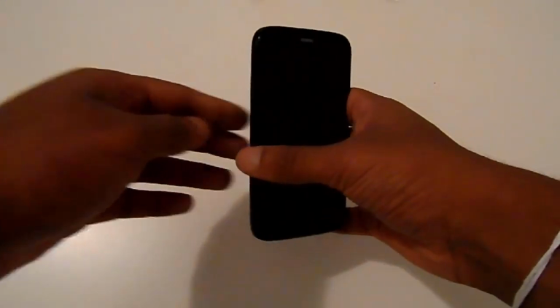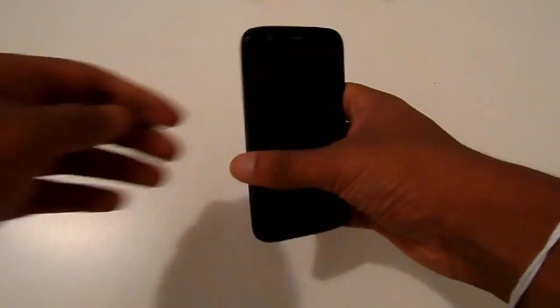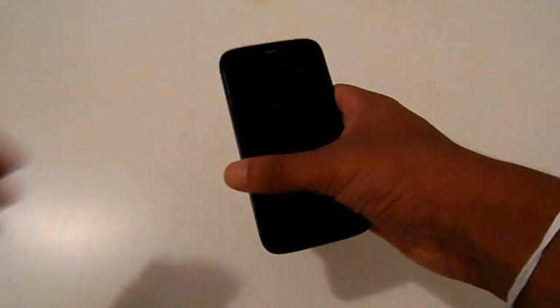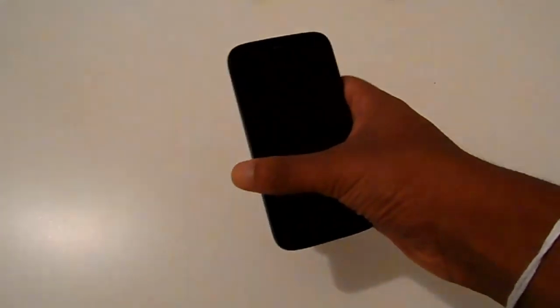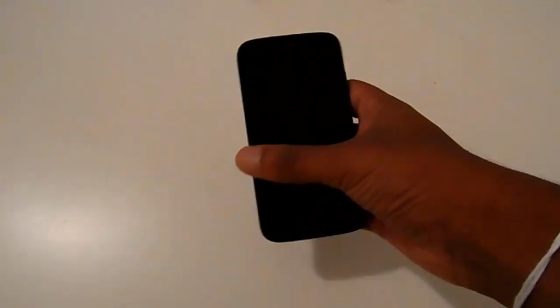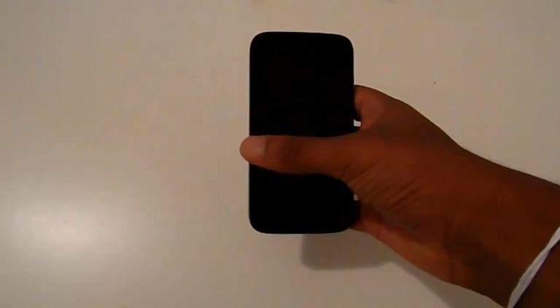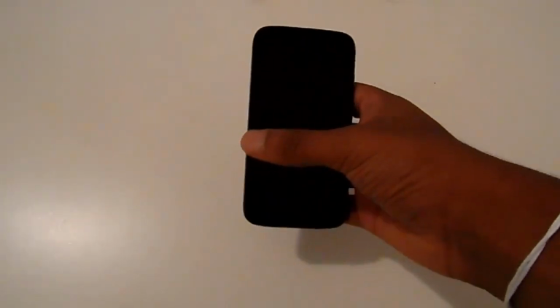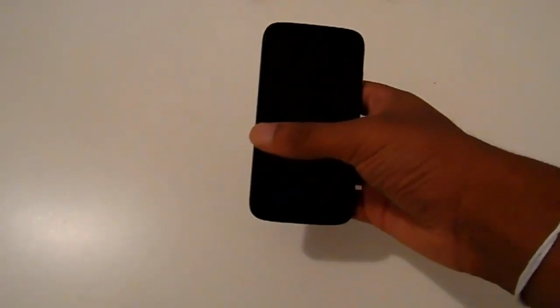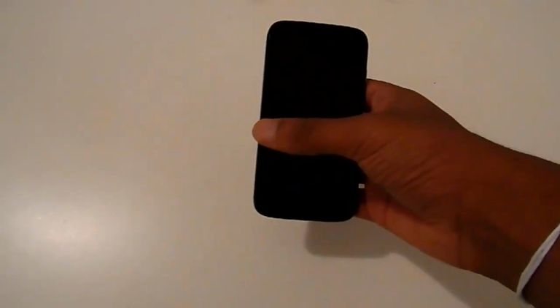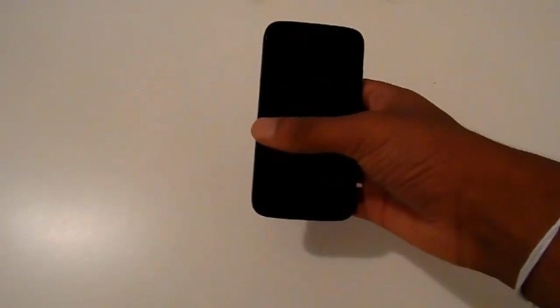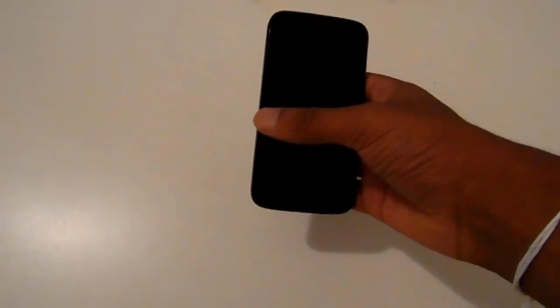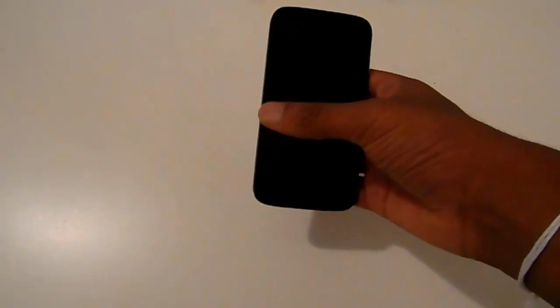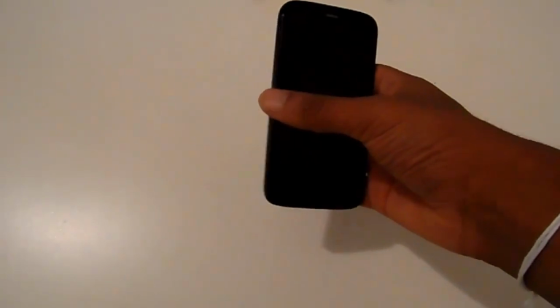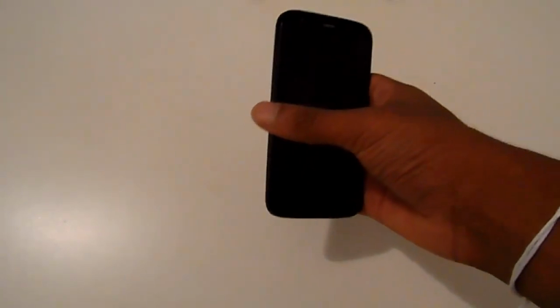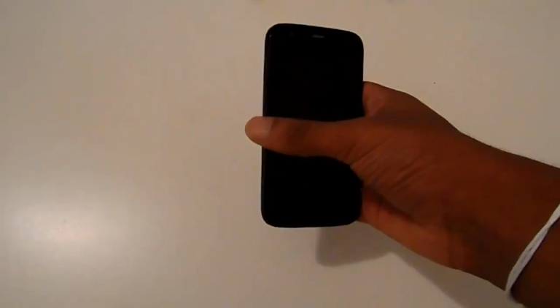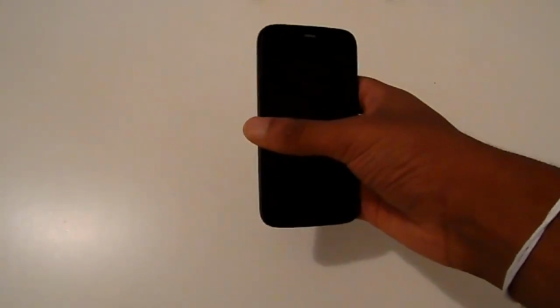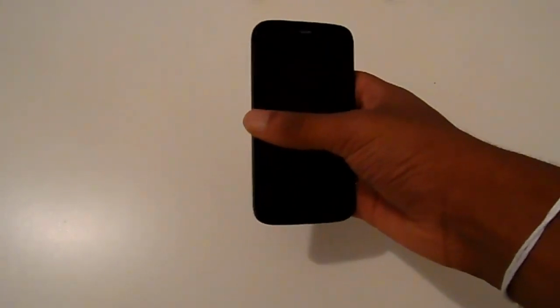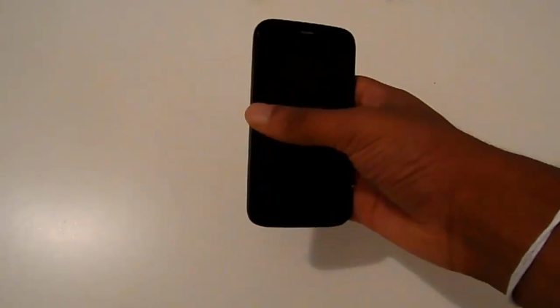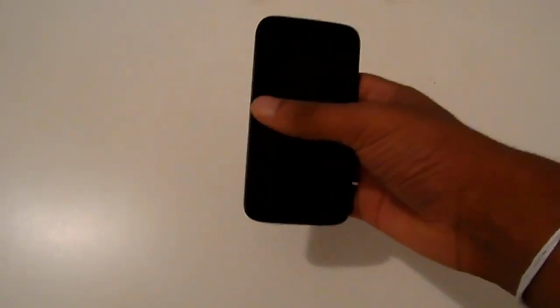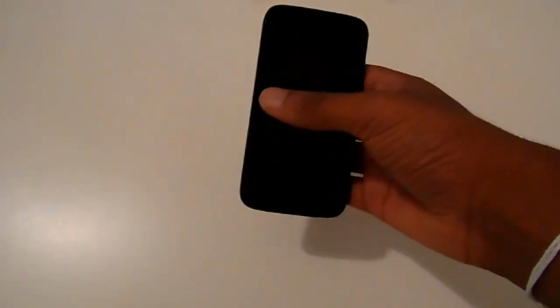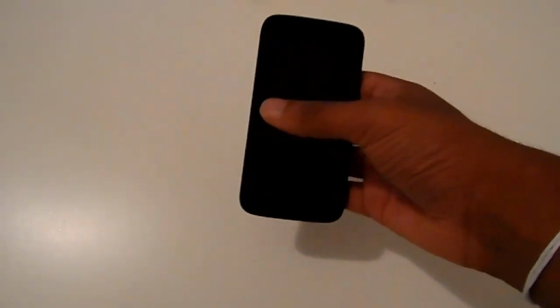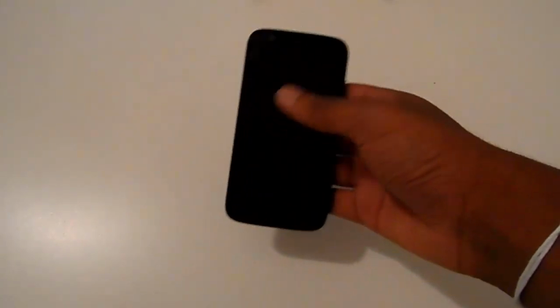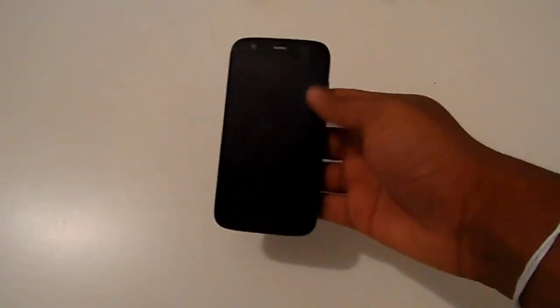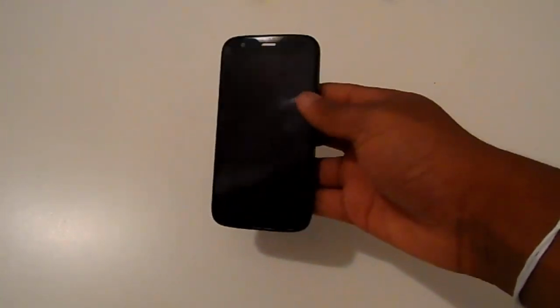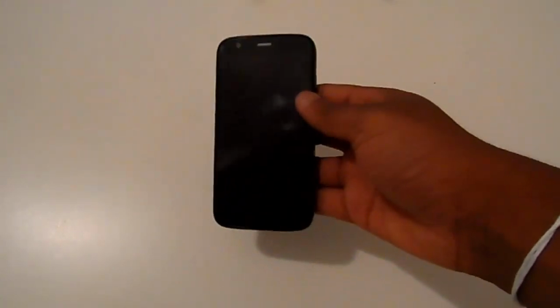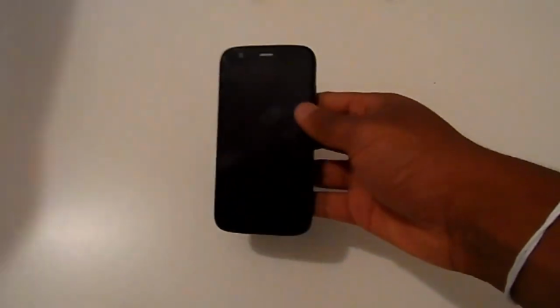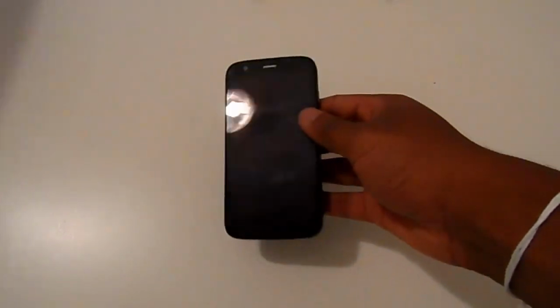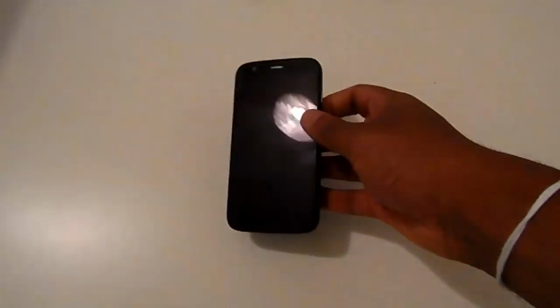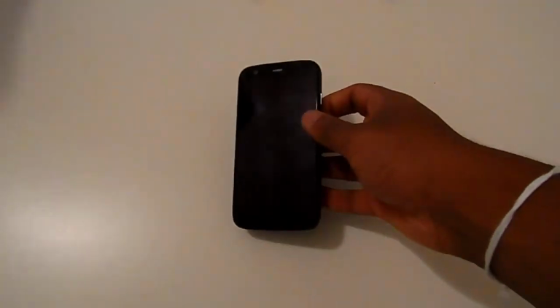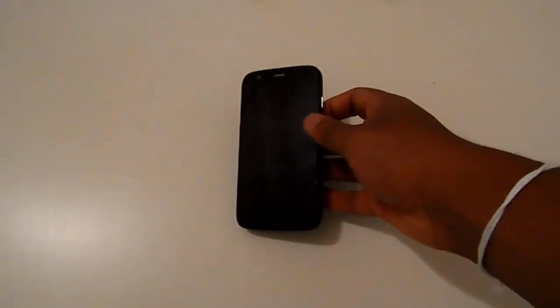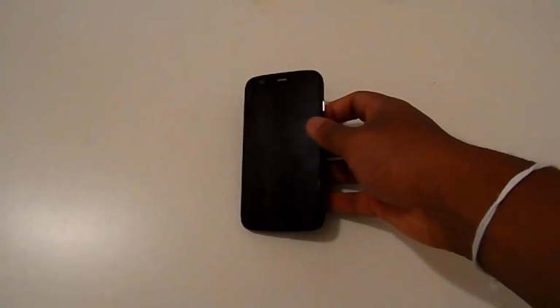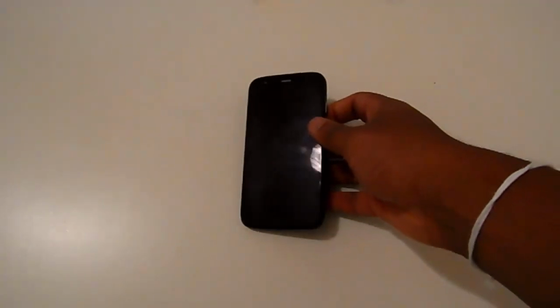The phone sits comfortably in your hand and can be used easily with one or two hands. You don't have the problem you do on some of the latest smartphones where you need two hands just to take a selfie because the phone is that big.